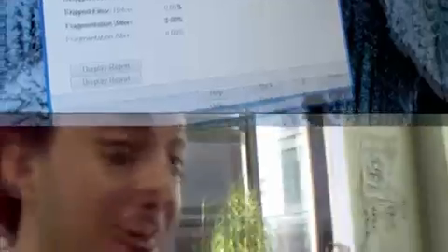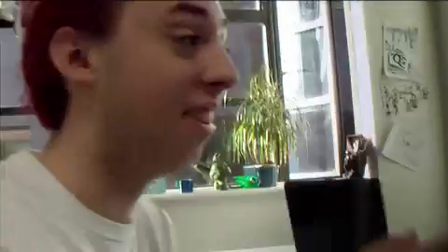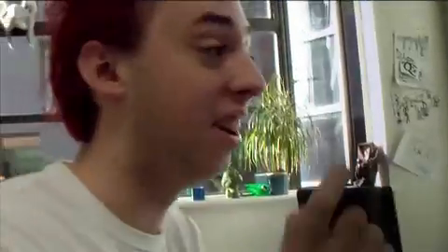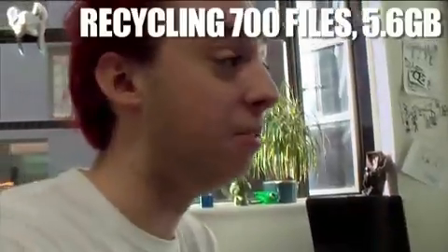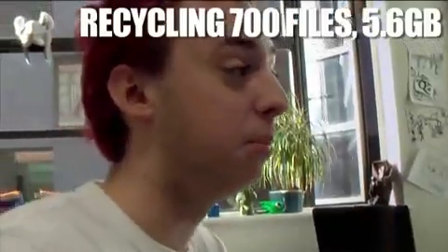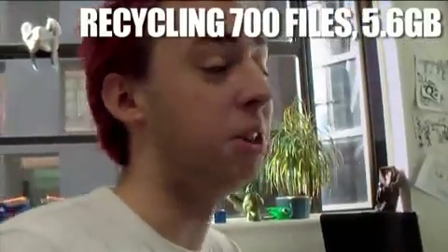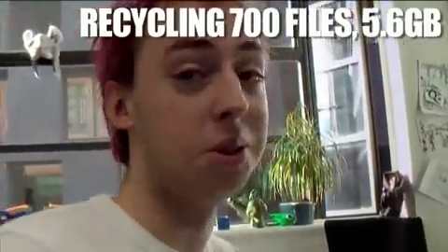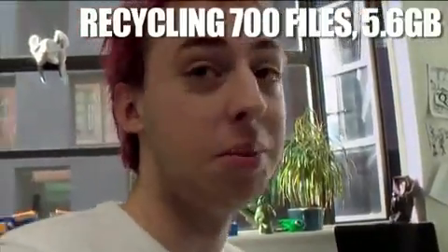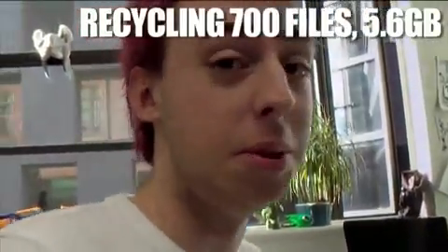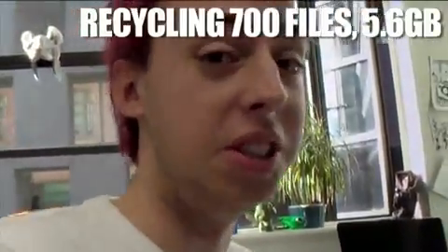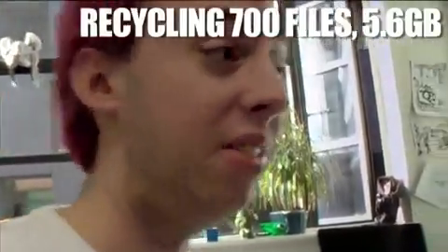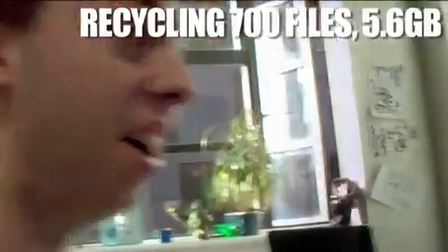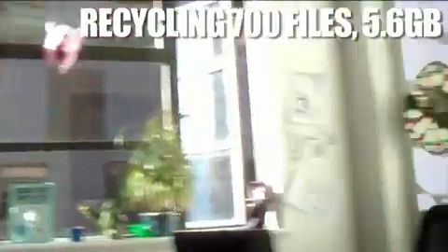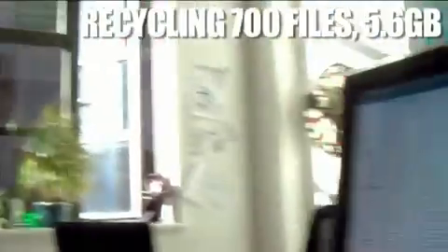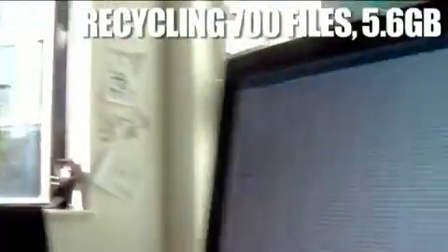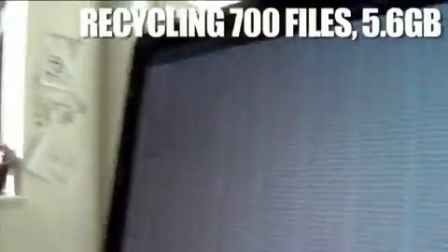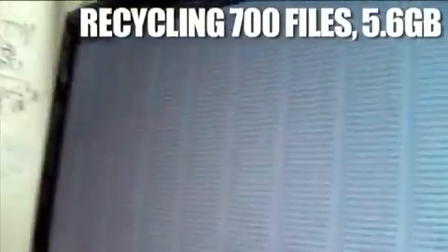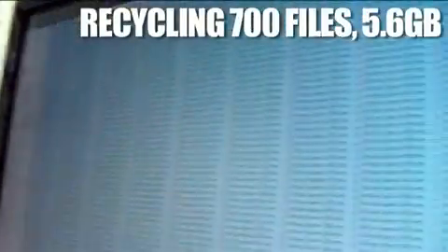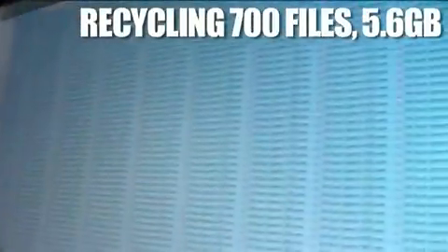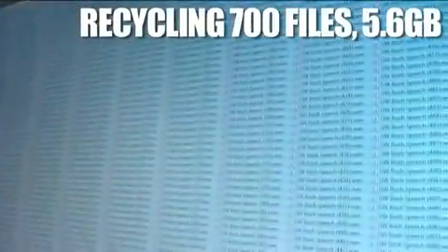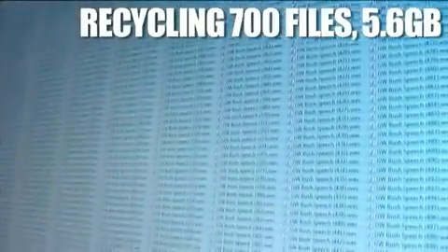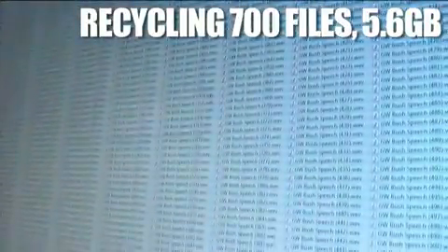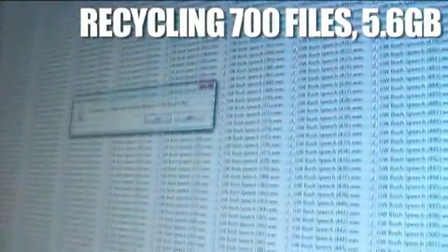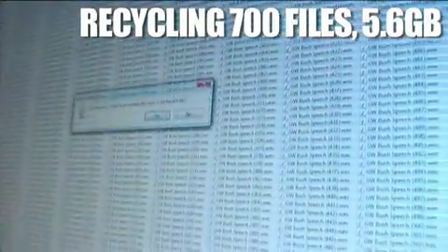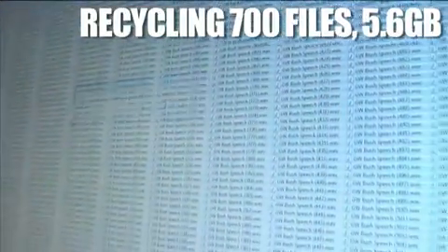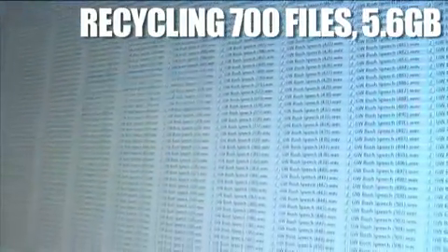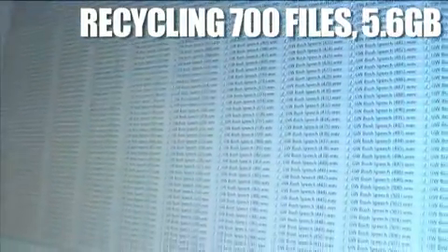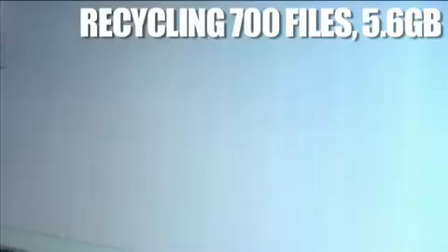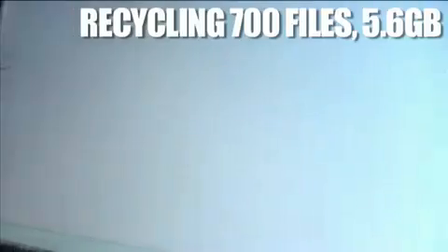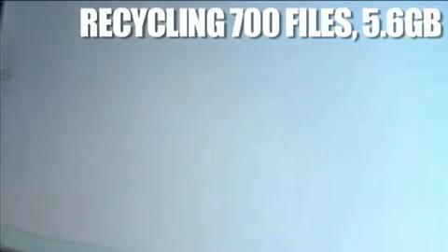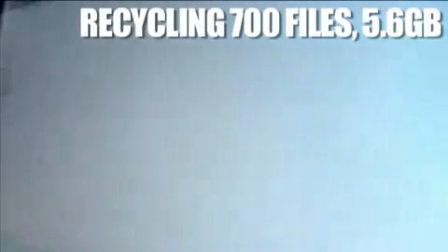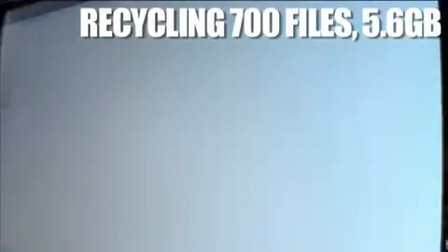I downloaded every speech George Bush has ever done. It came to about five to six gig. Now I can delete them all that quickly.